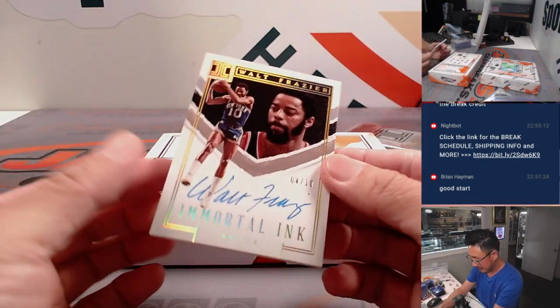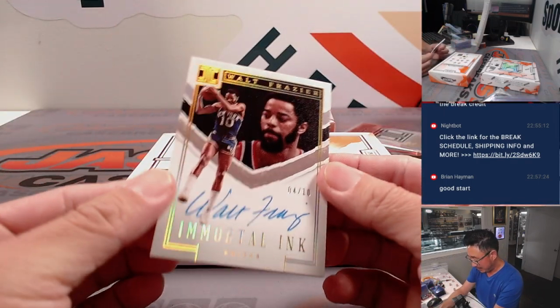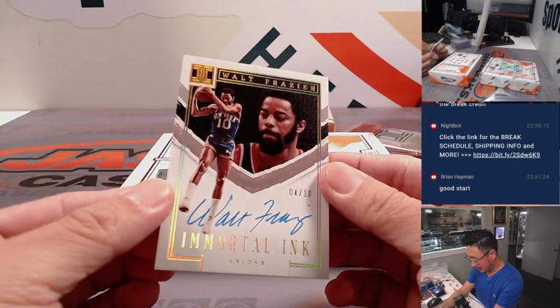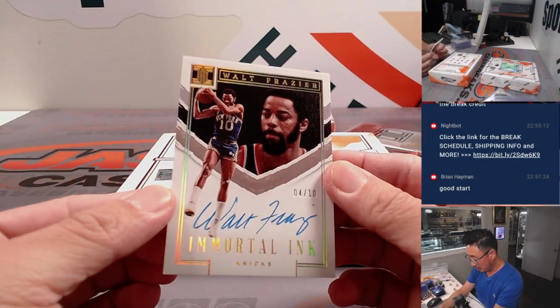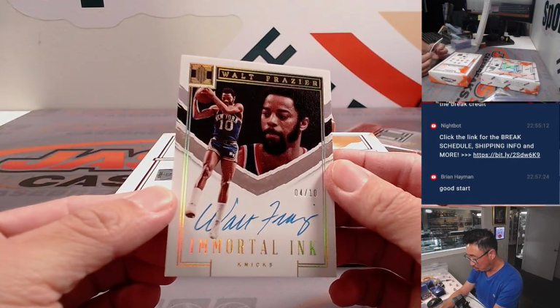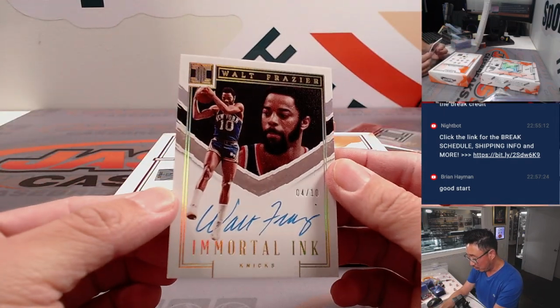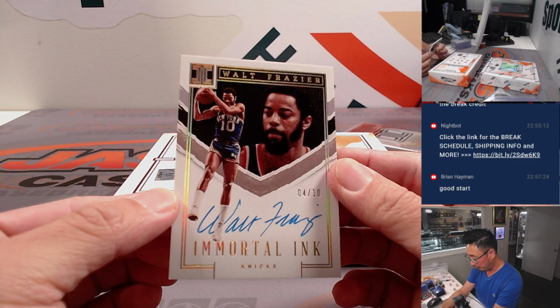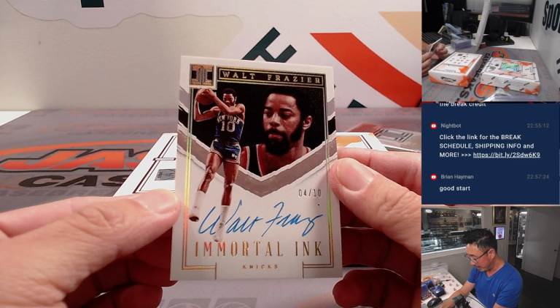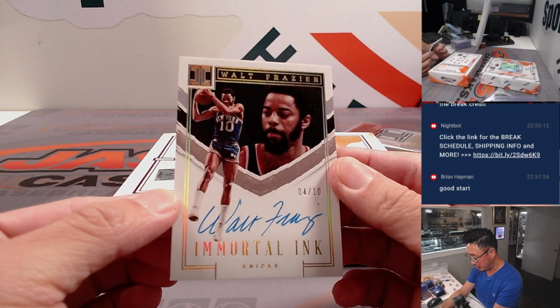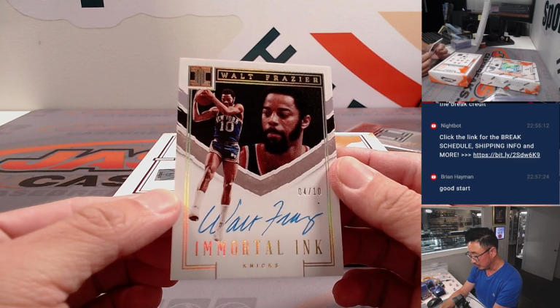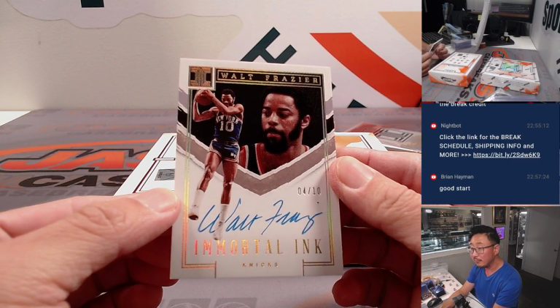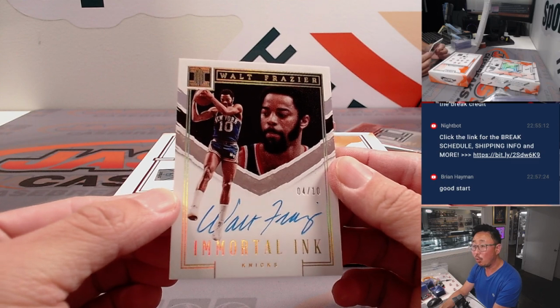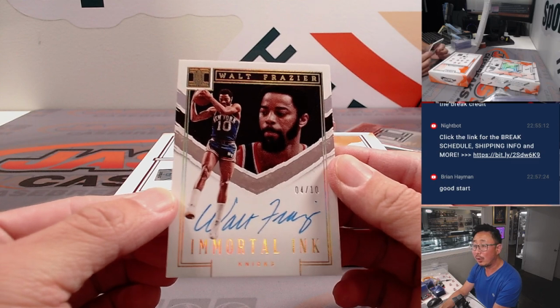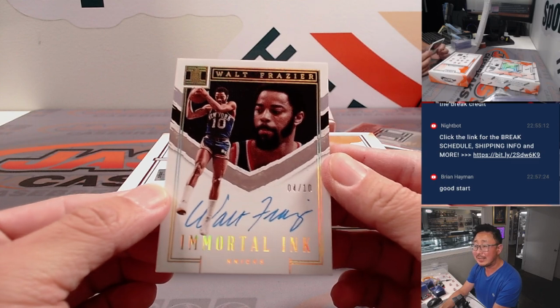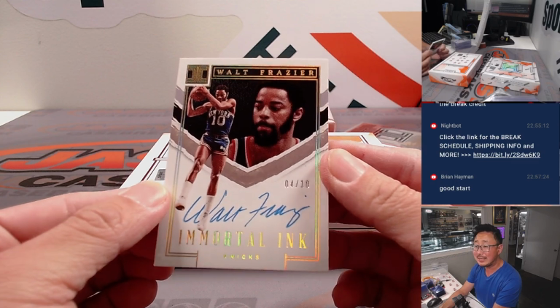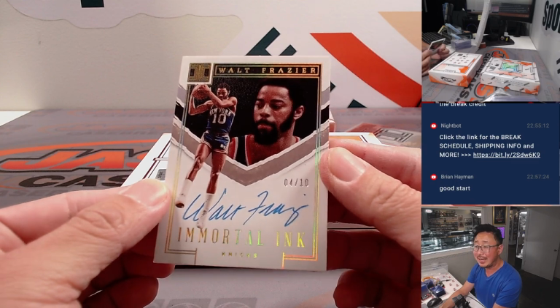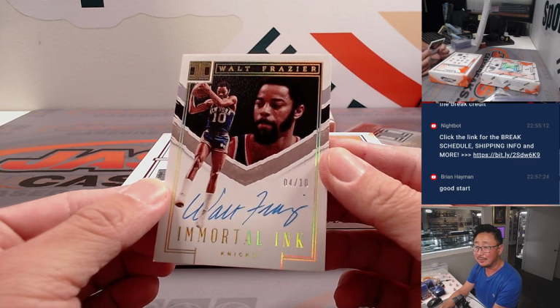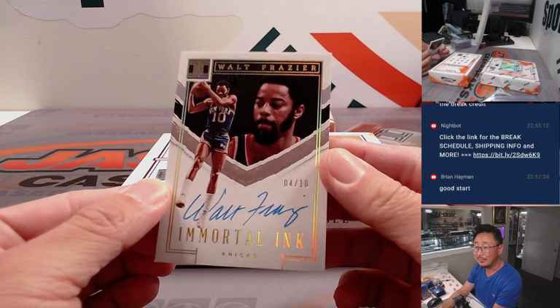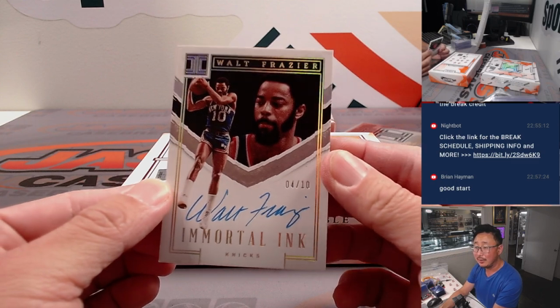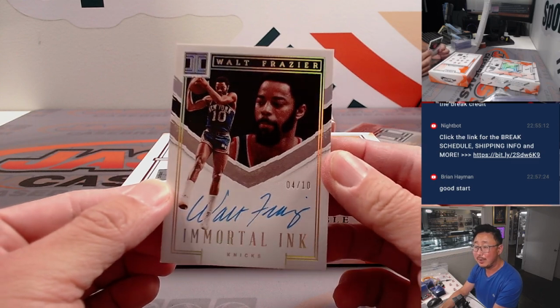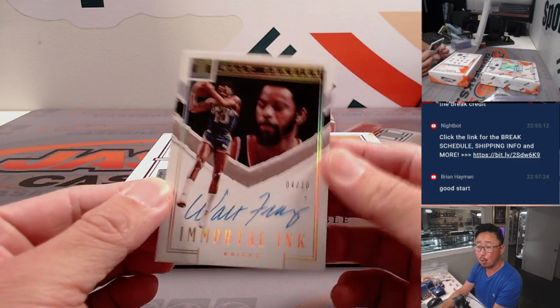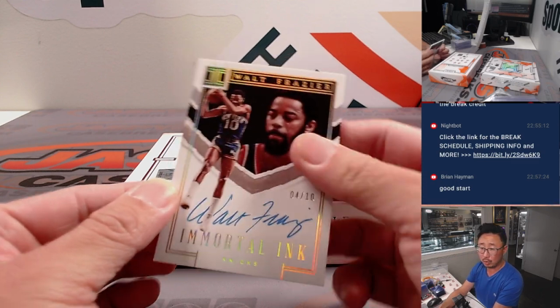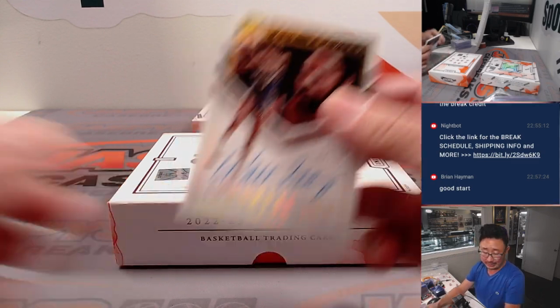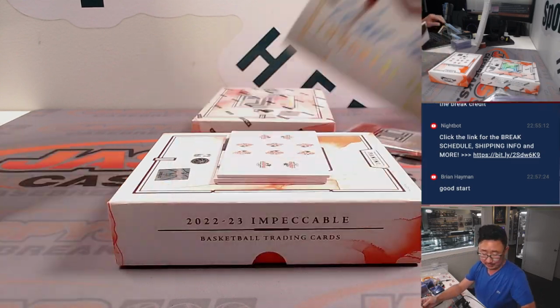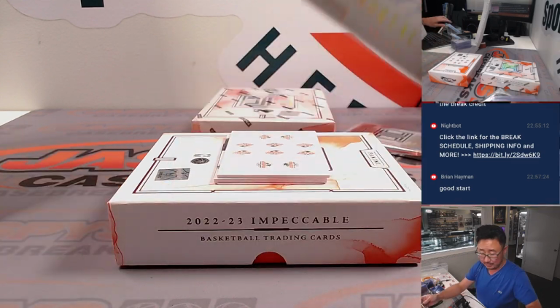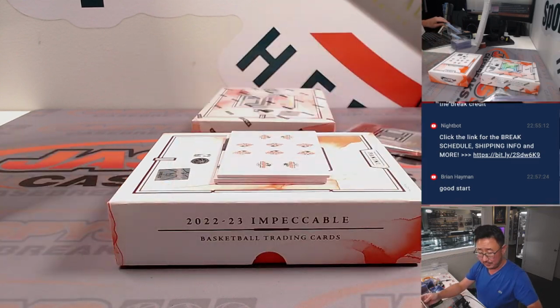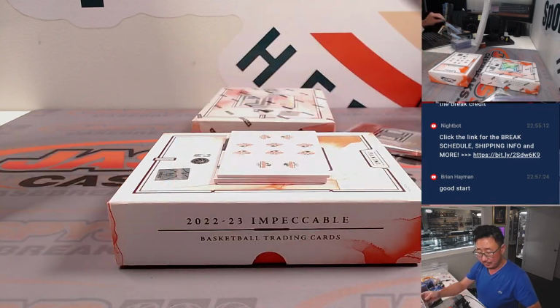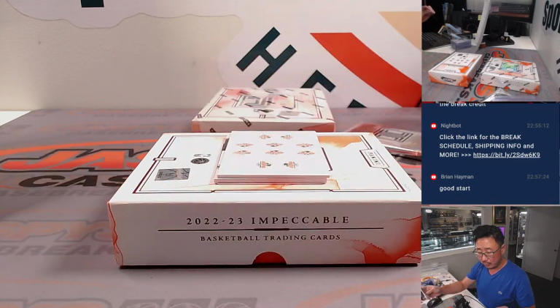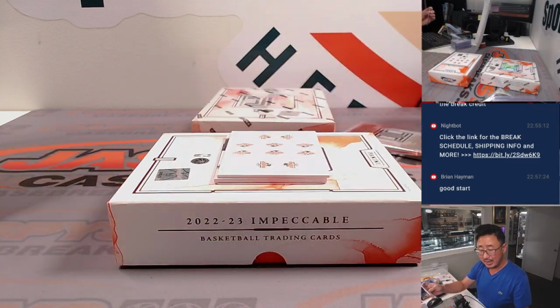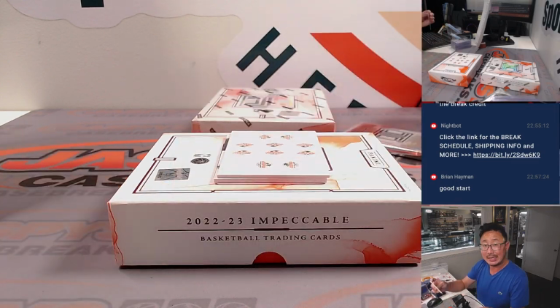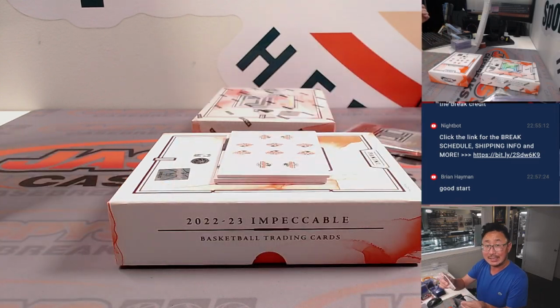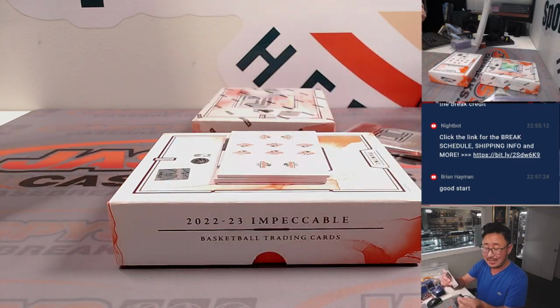And here's Walt Frazier, 4 out of 10, Immortal Ink, for the Knicks — Nathan.